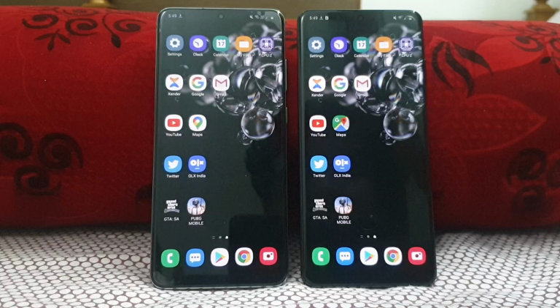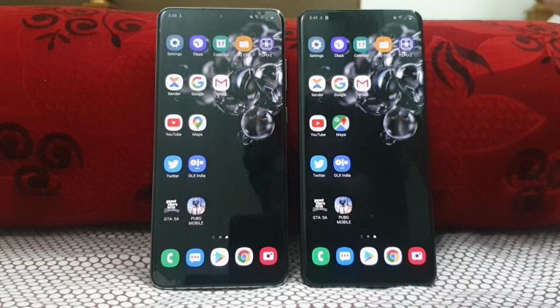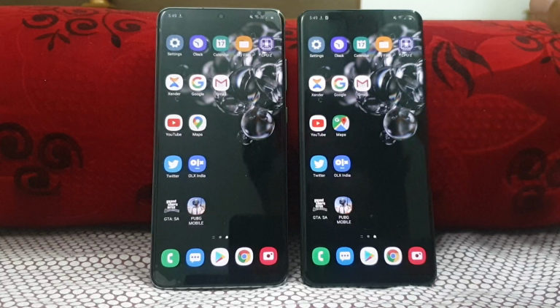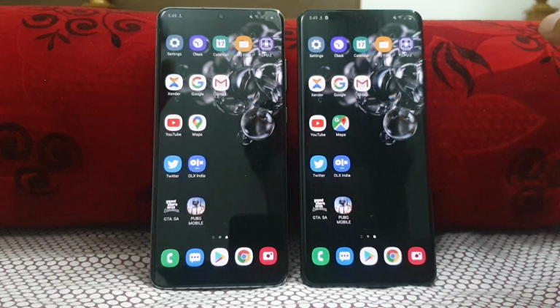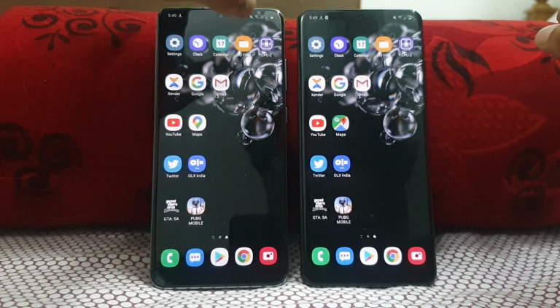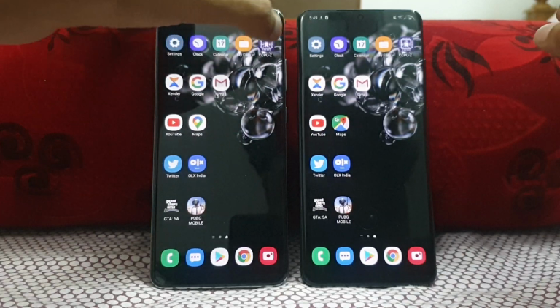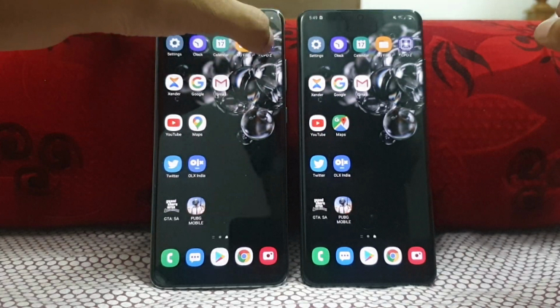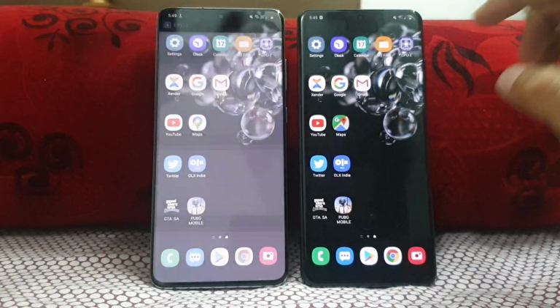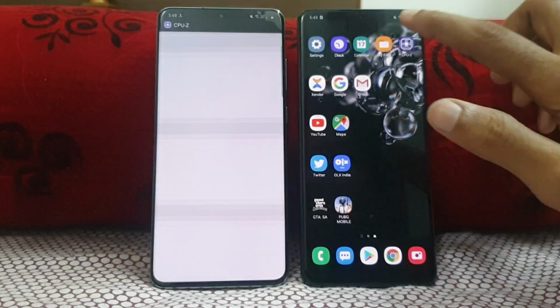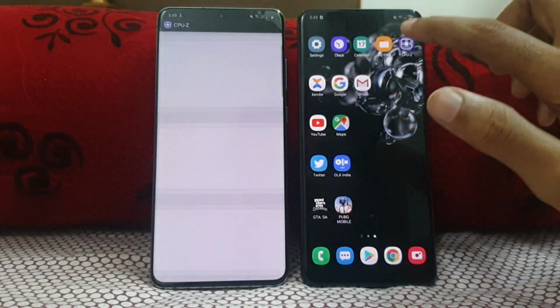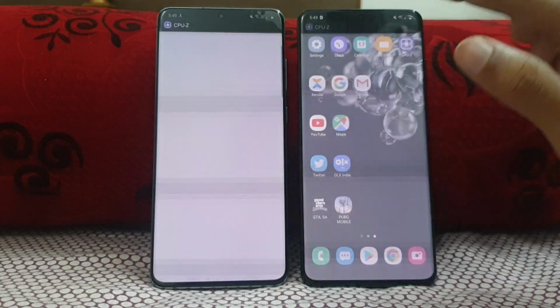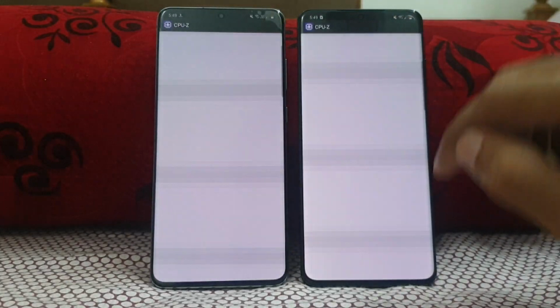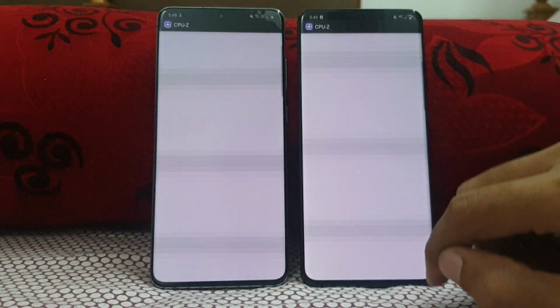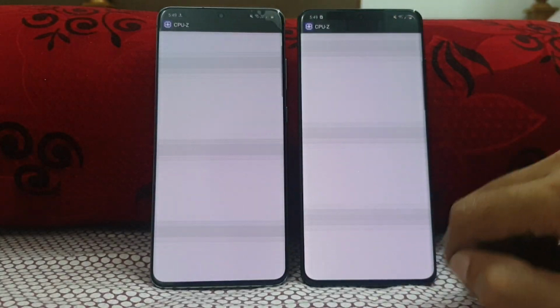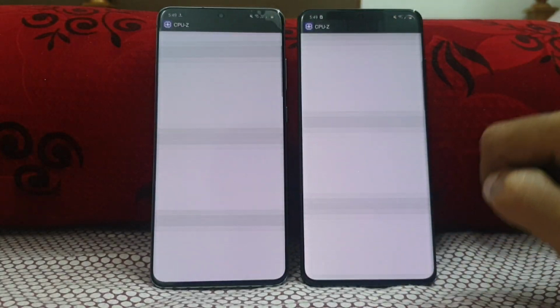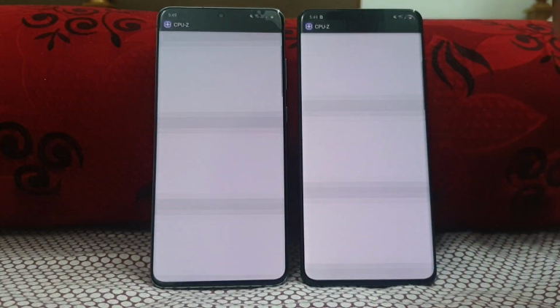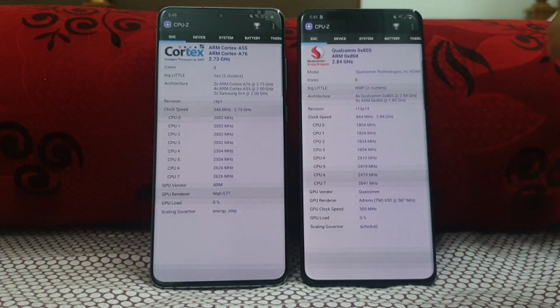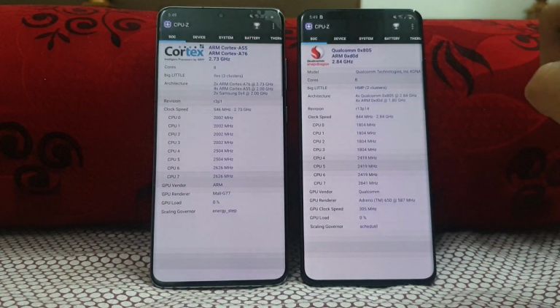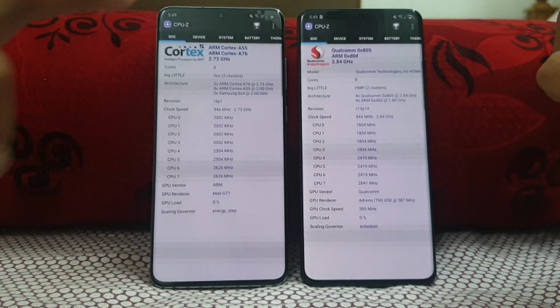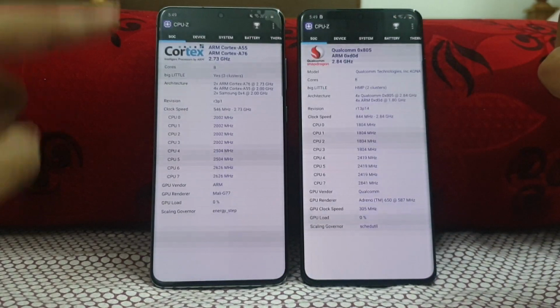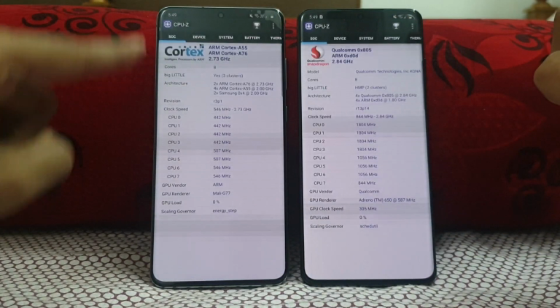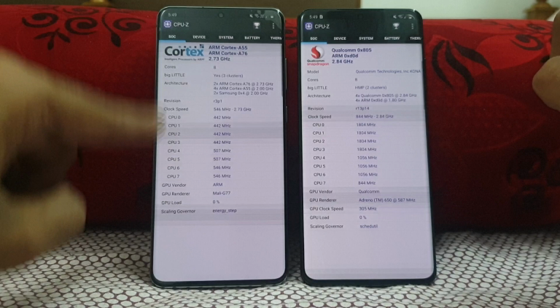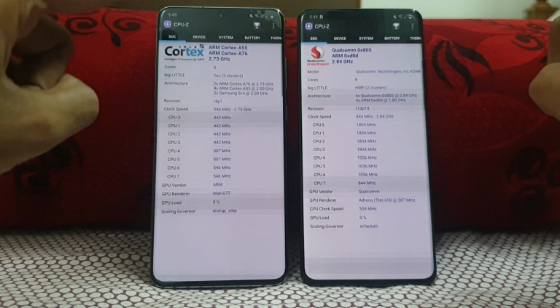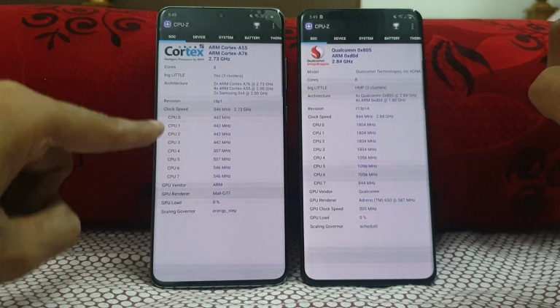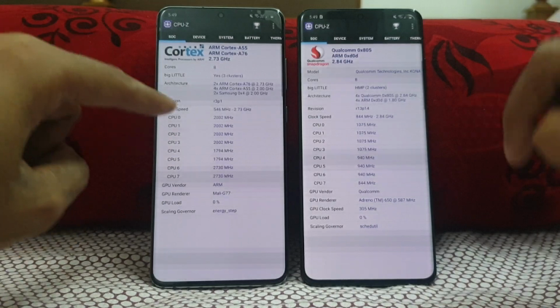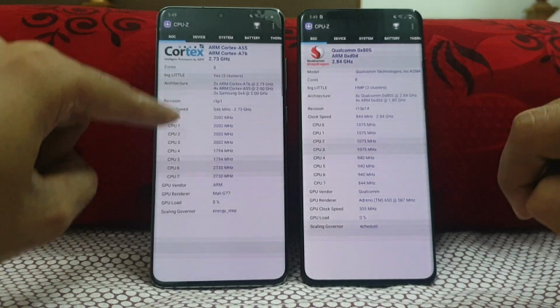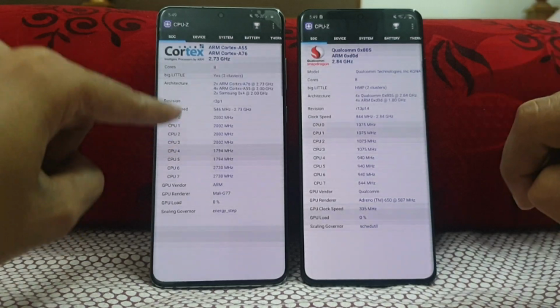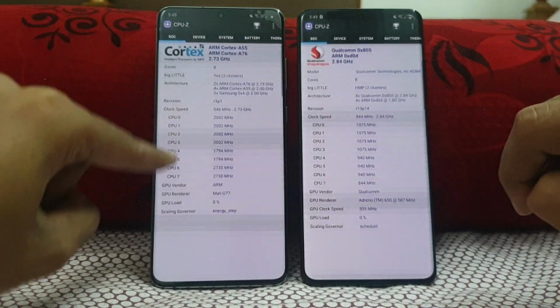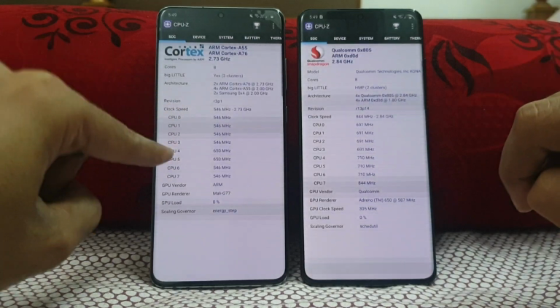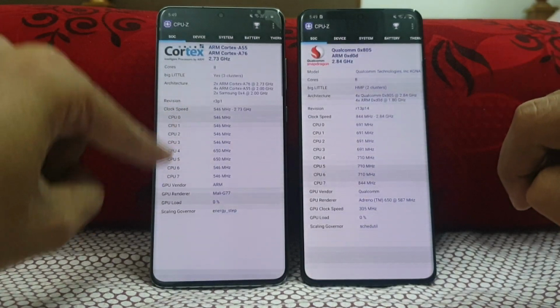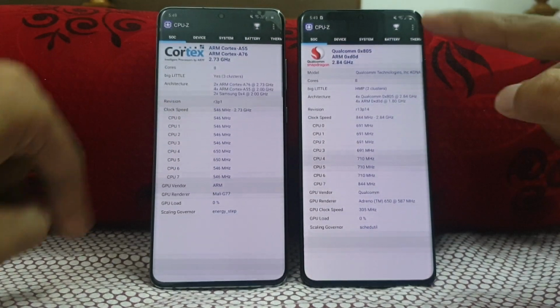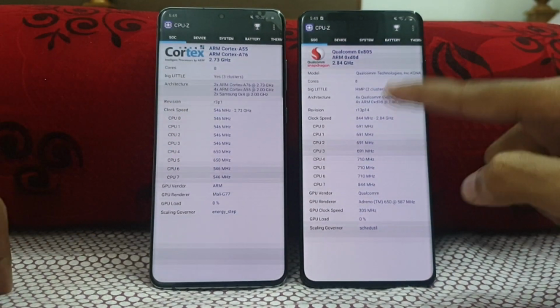First of all, I will show you the CPU set on both. This is the Exynos 990 — you can see the CPU and all the details.